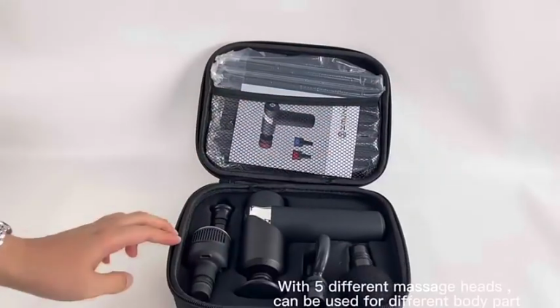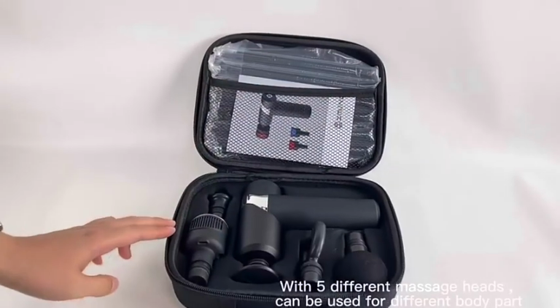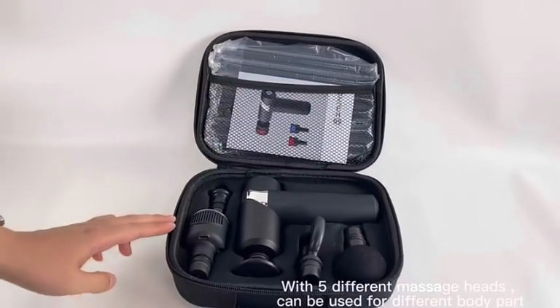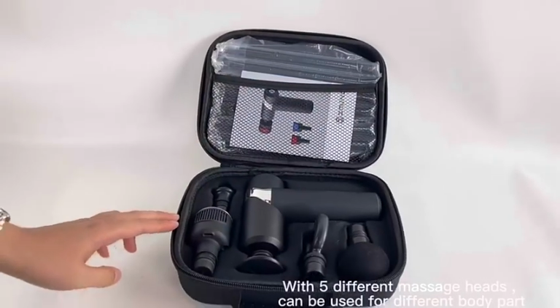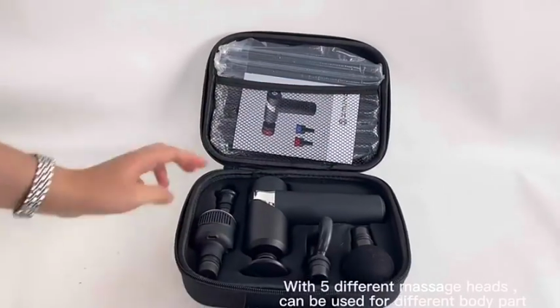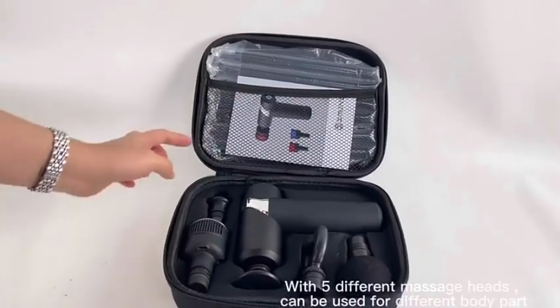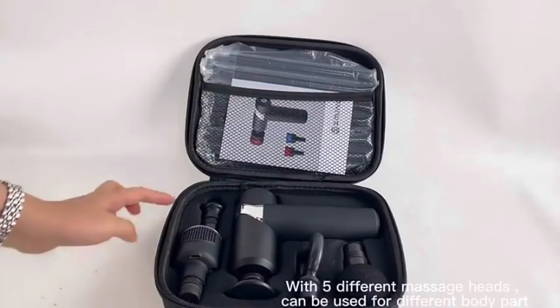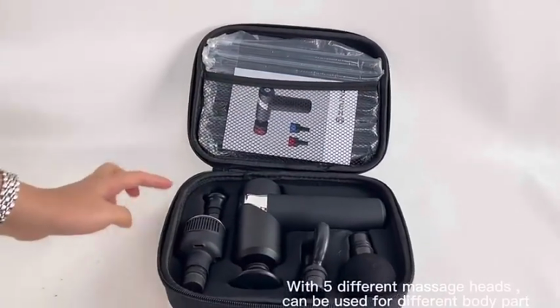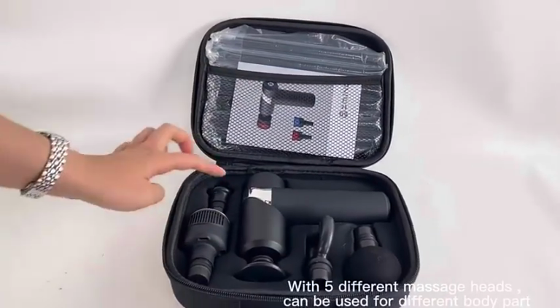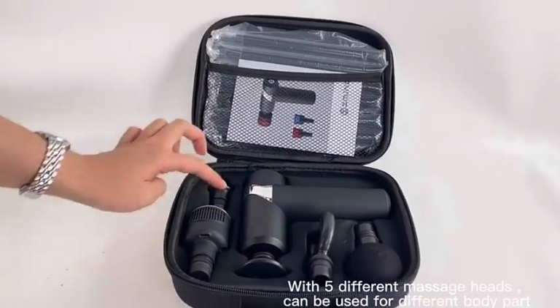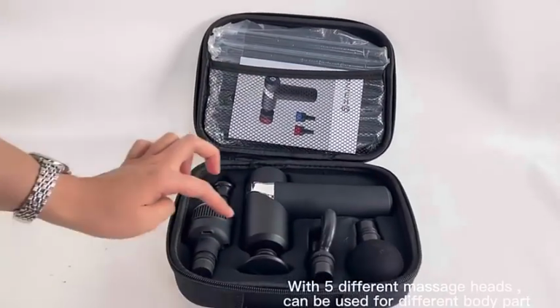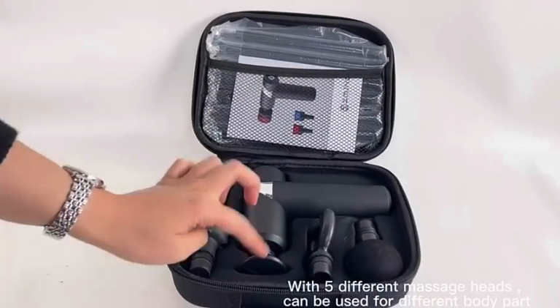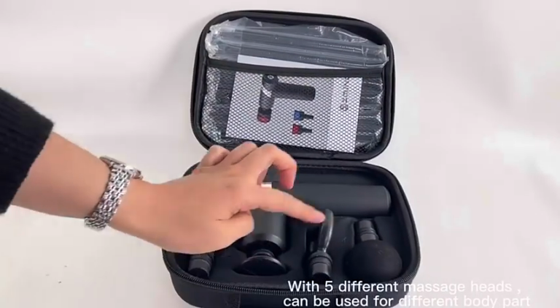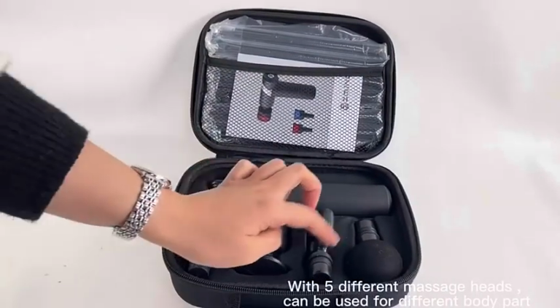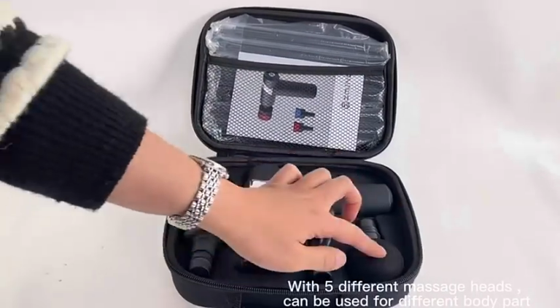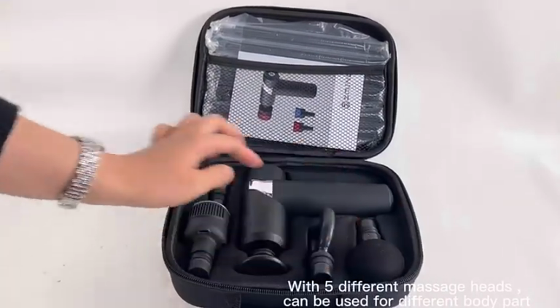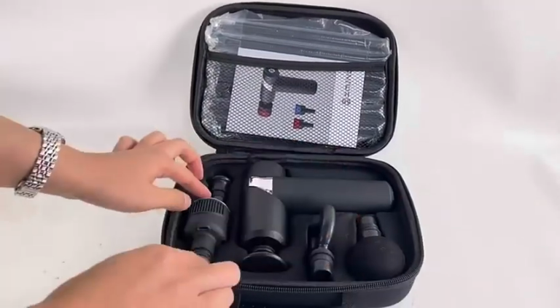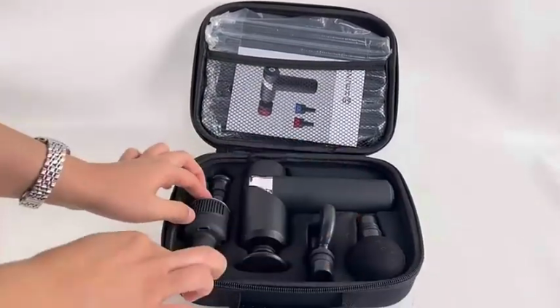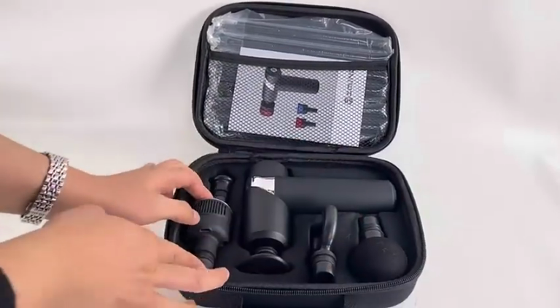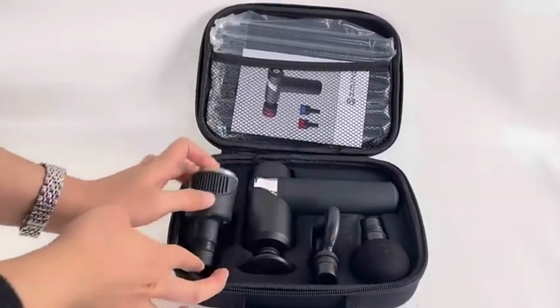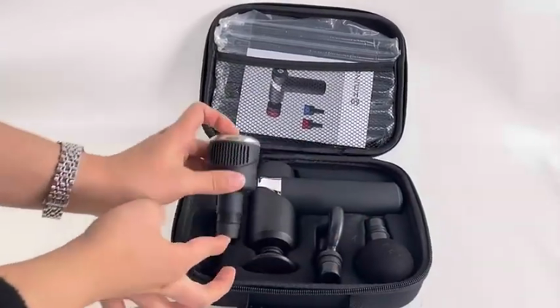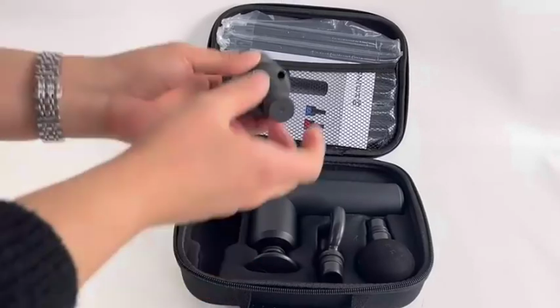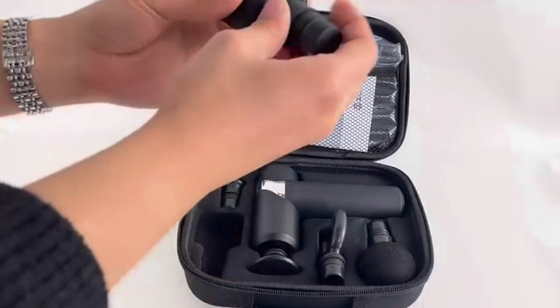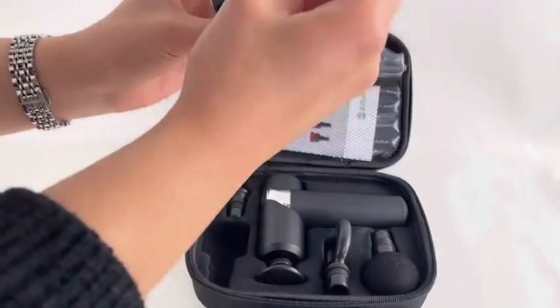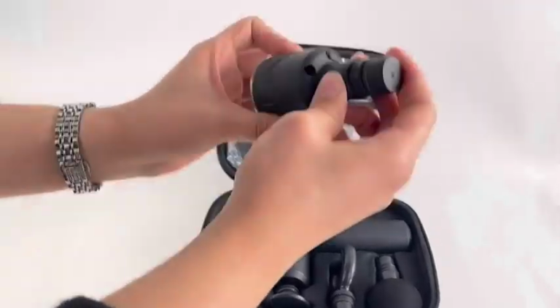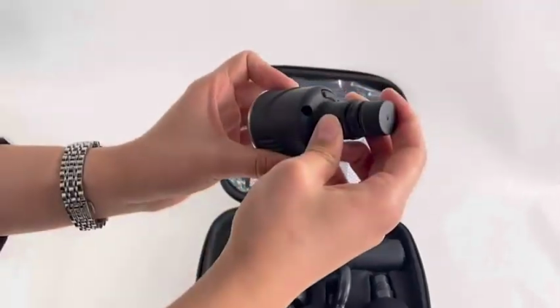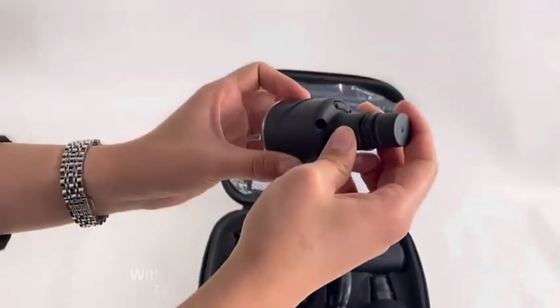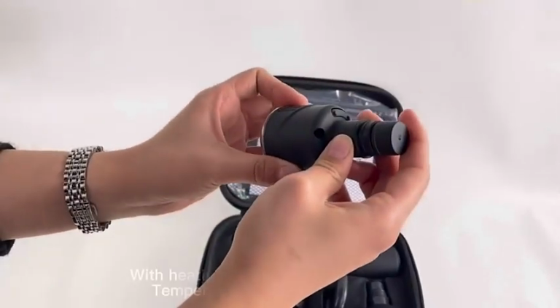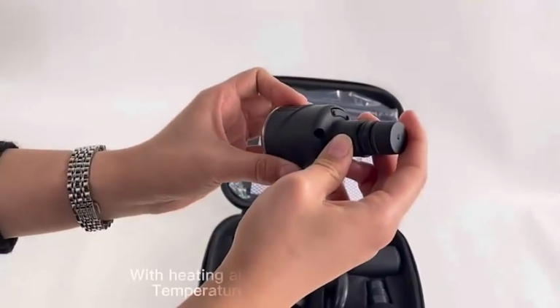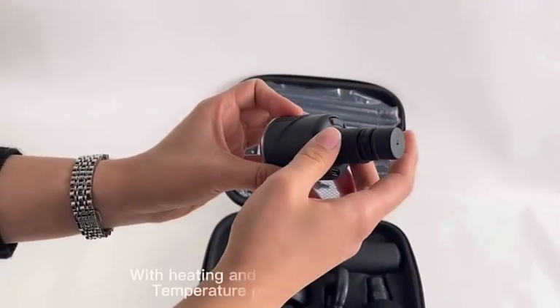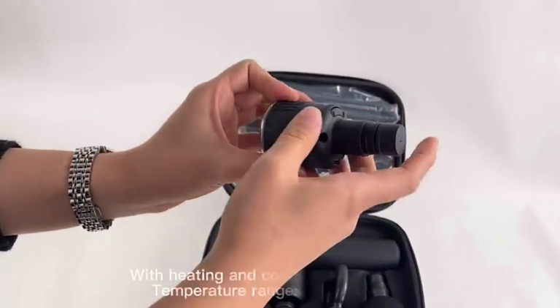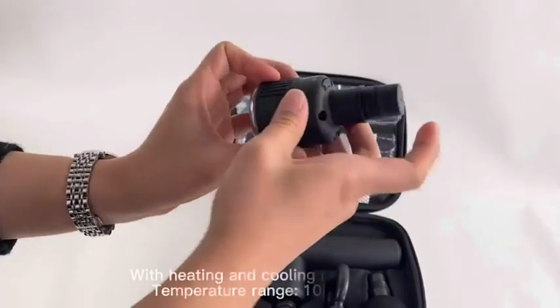There are a total of 5 different massage heads: 1, 2, 3, 4, 5. And this massage head is the hot and cooling massage head.